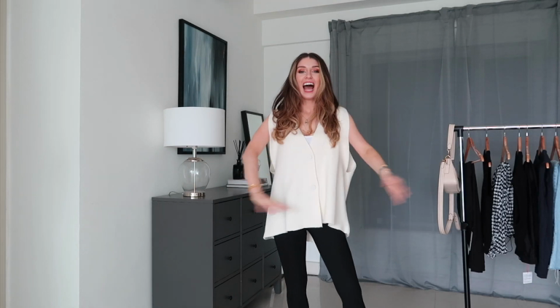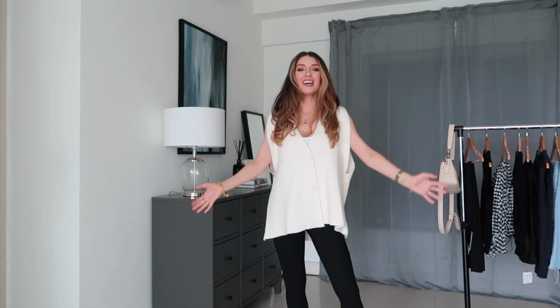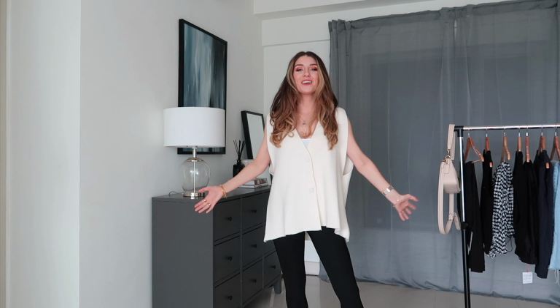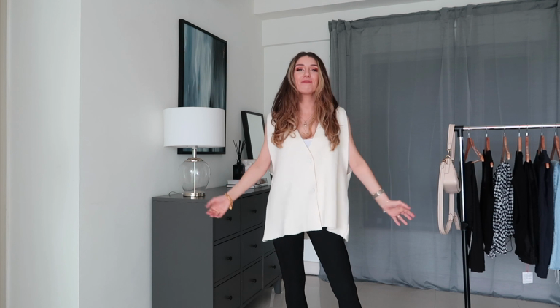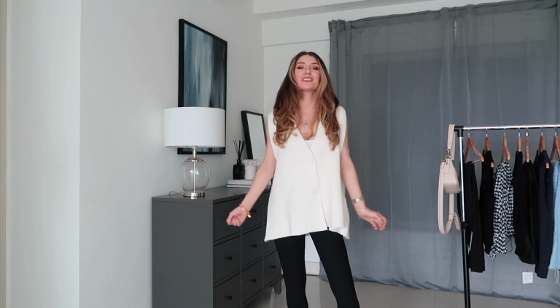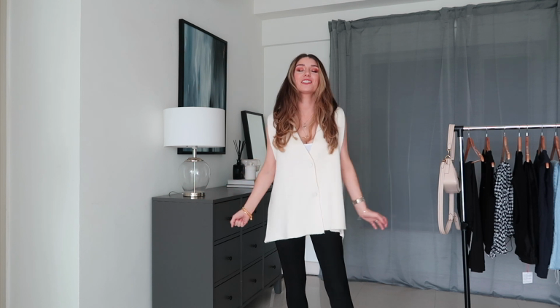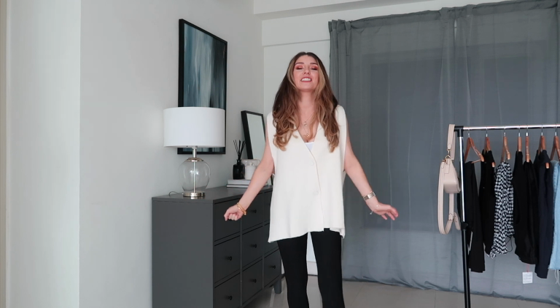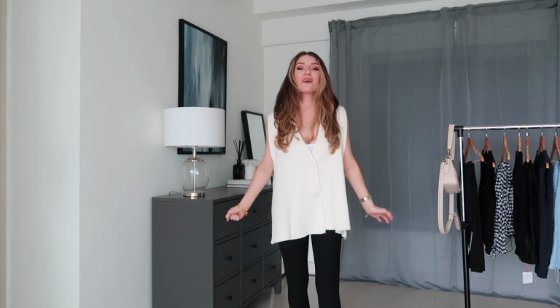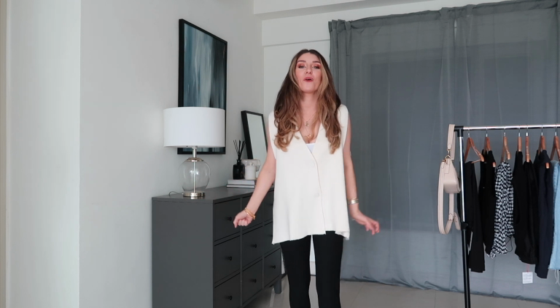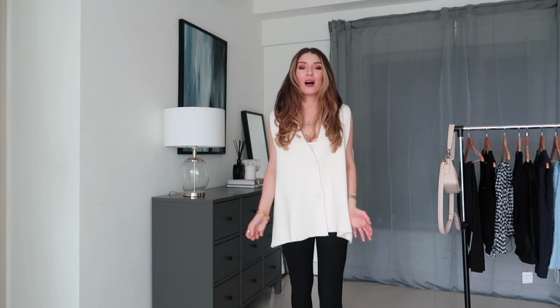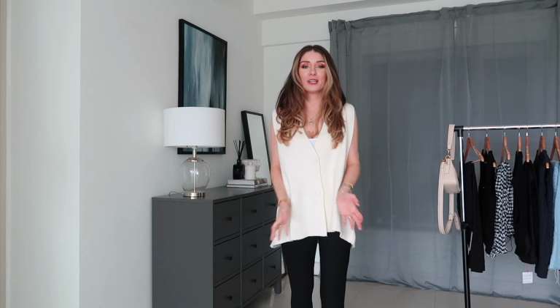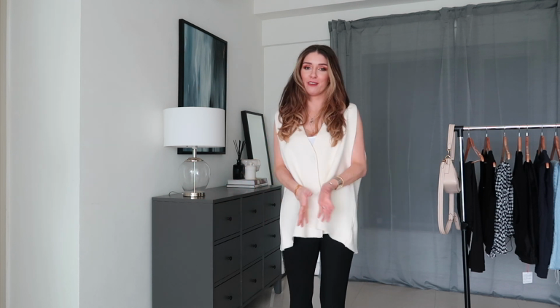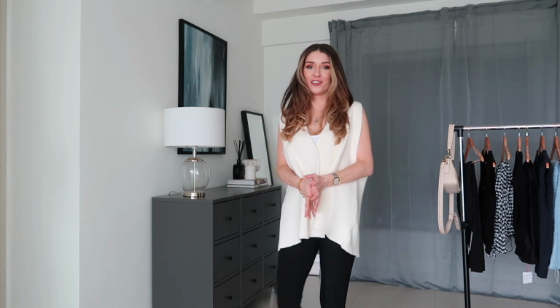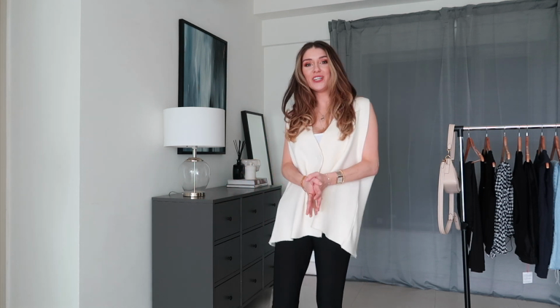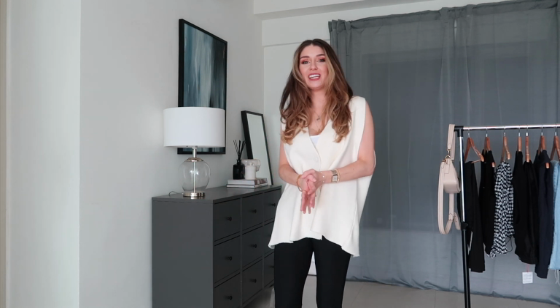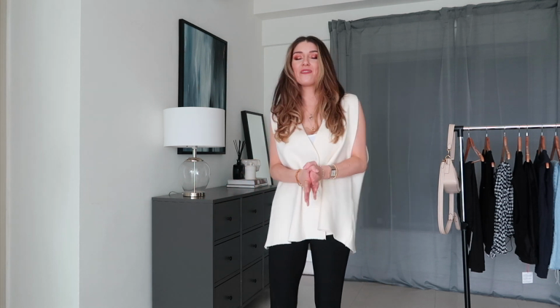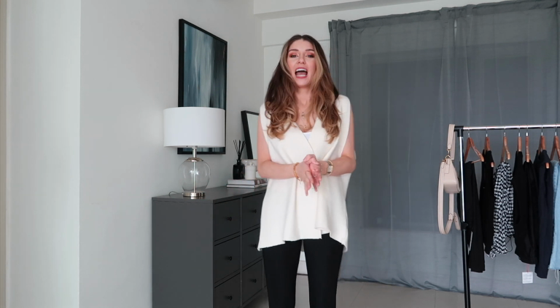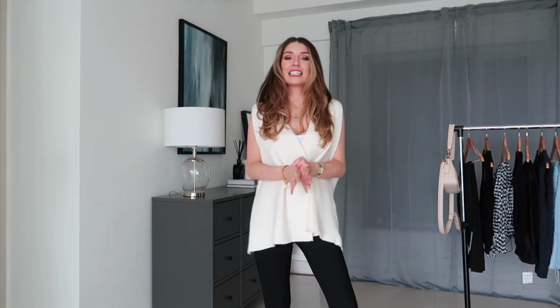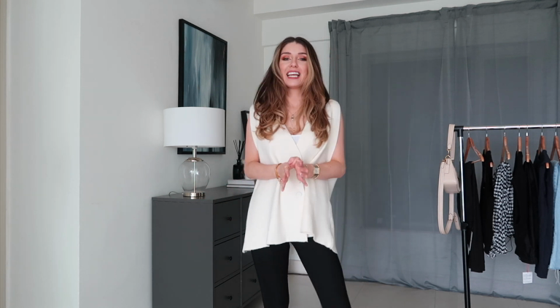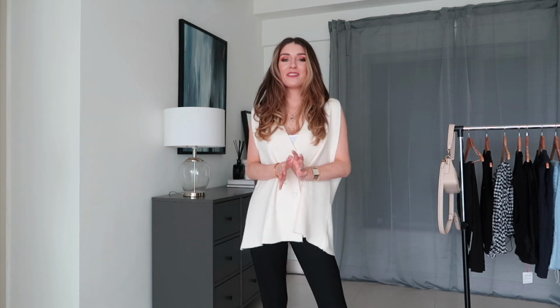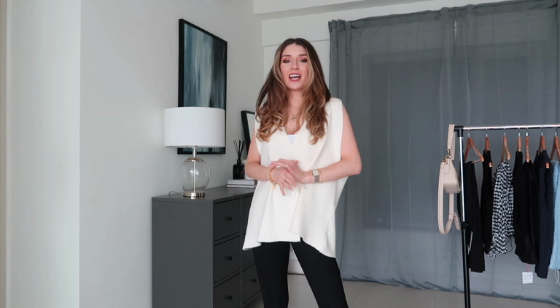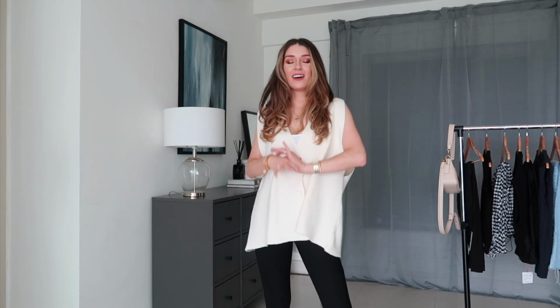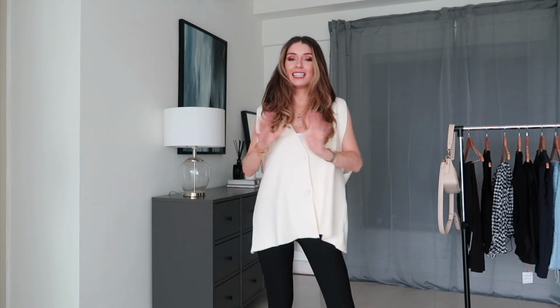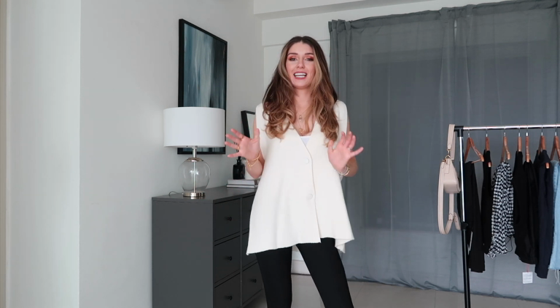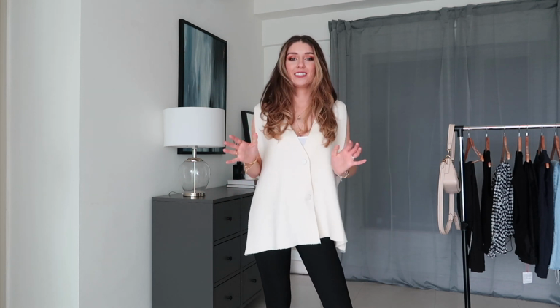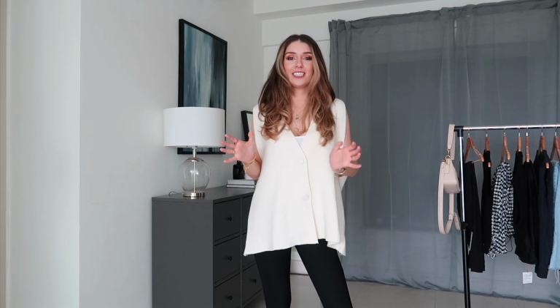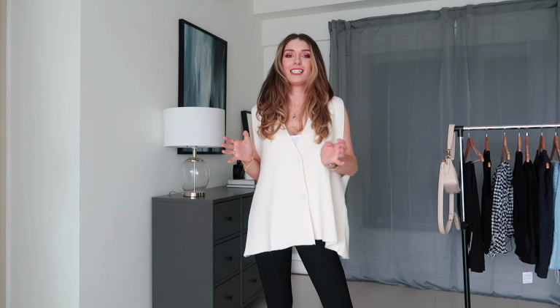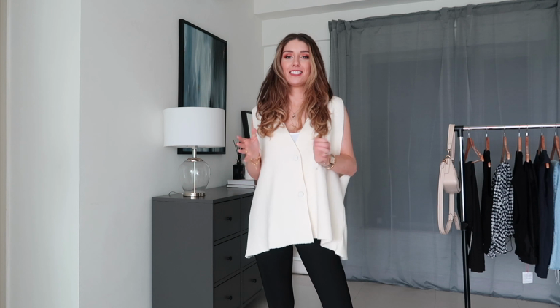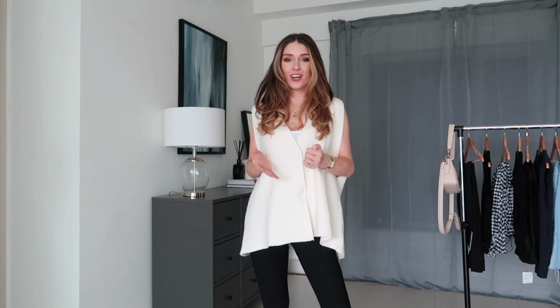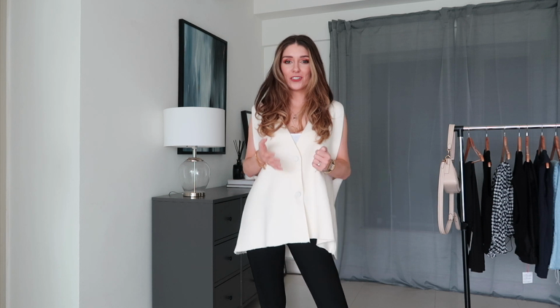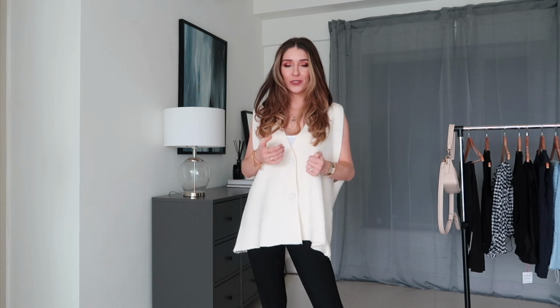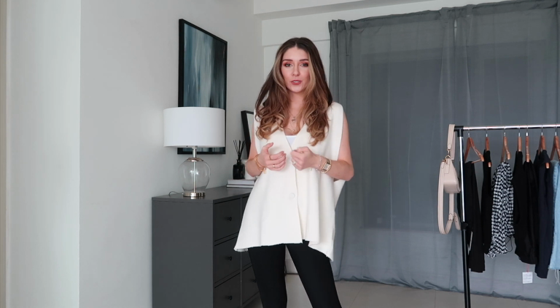Hello and welcome back to another video, or welcome if you are new here. Today's video, as I would suggest, is a Zara haul.